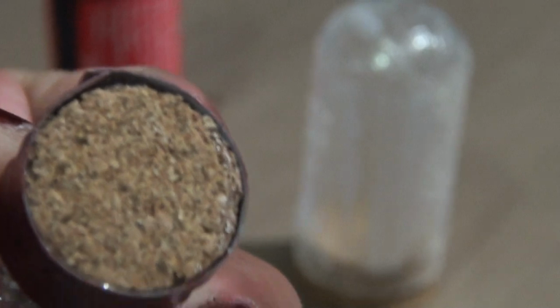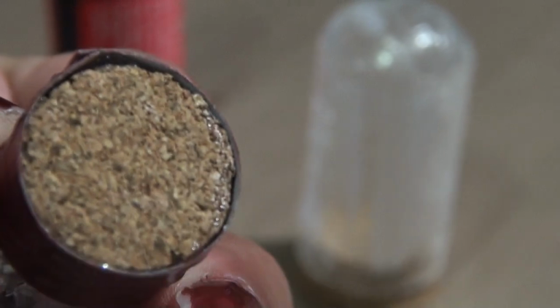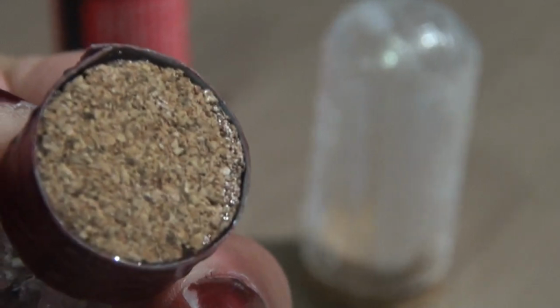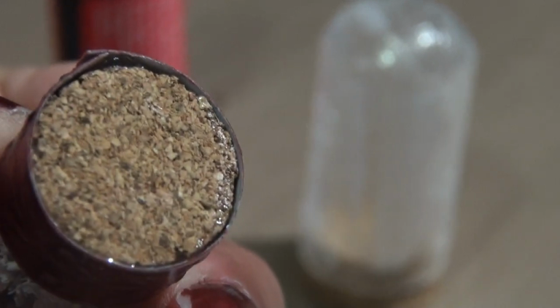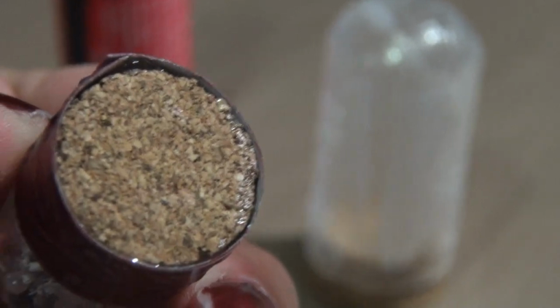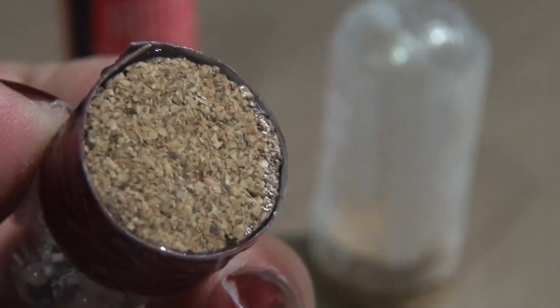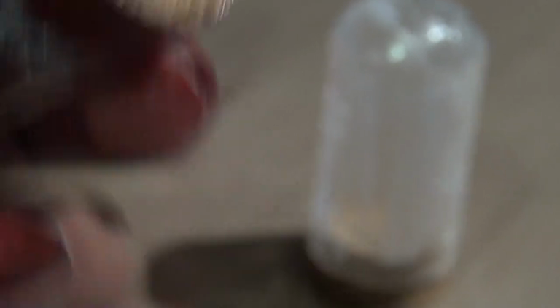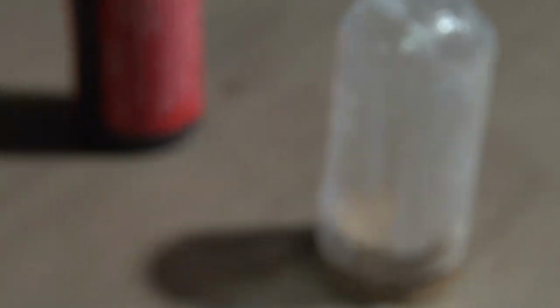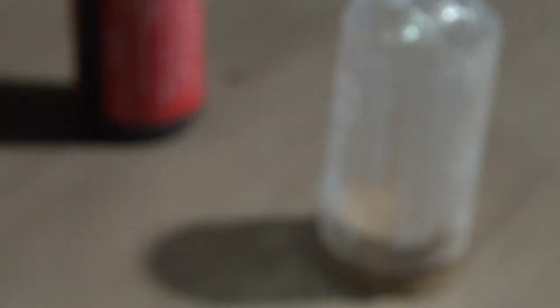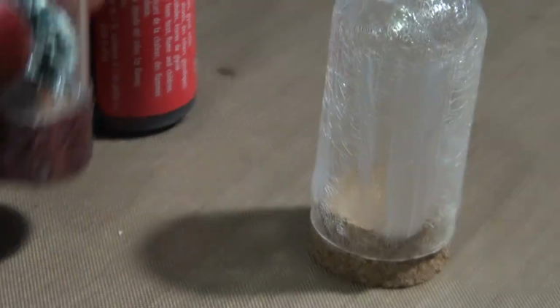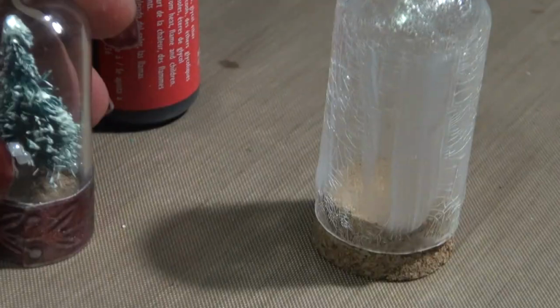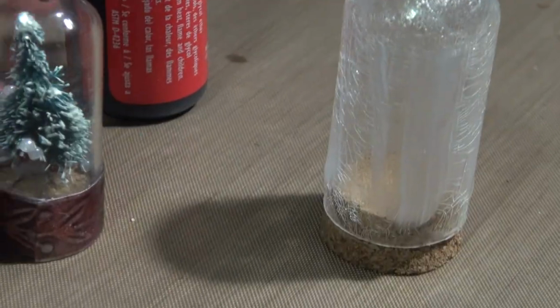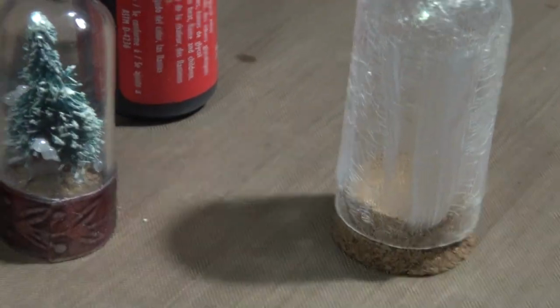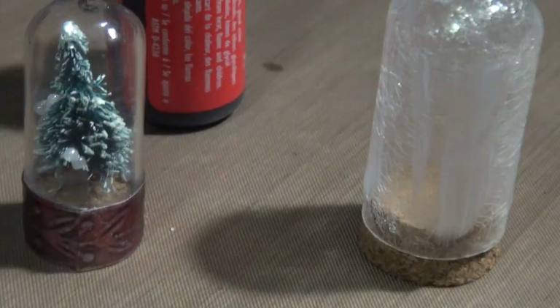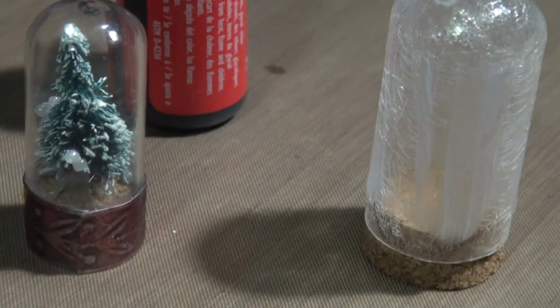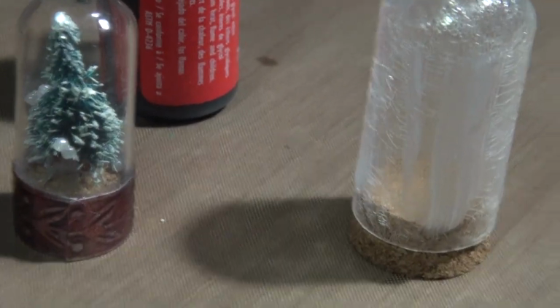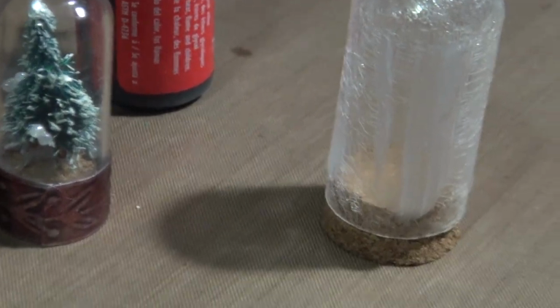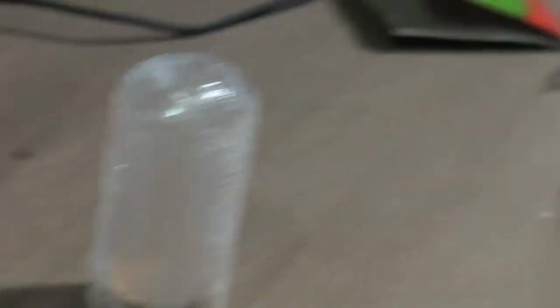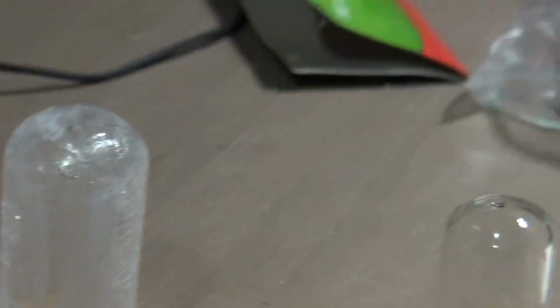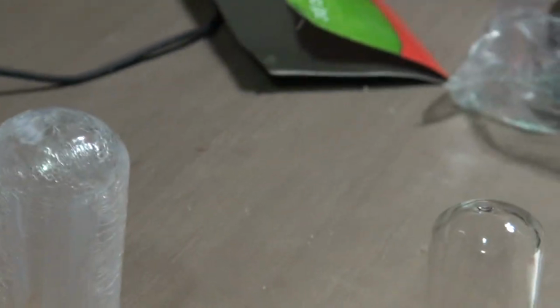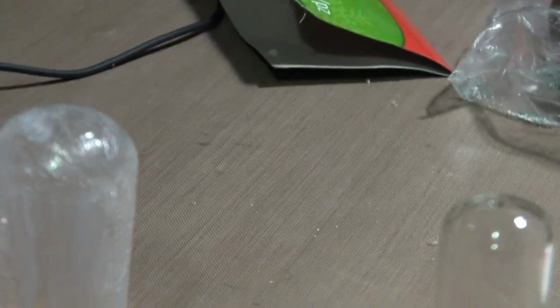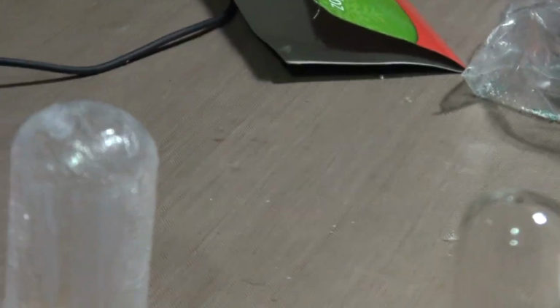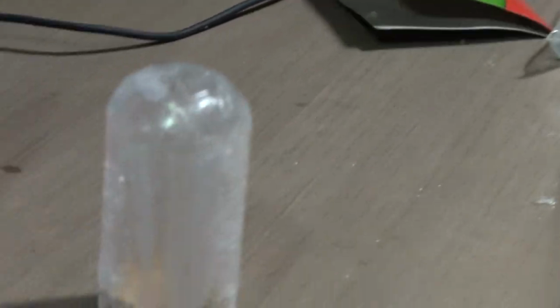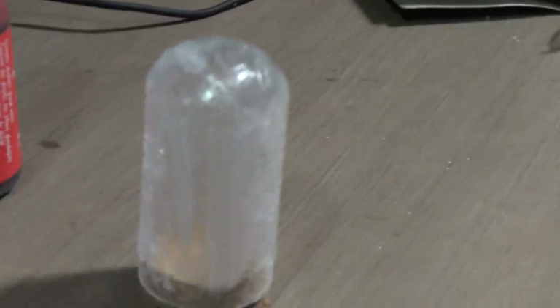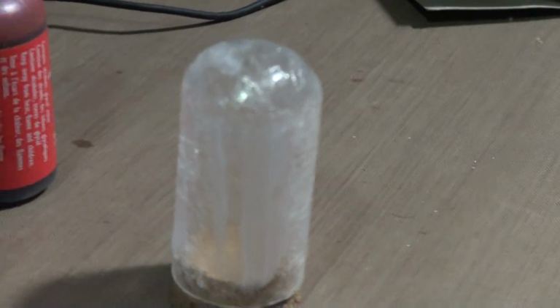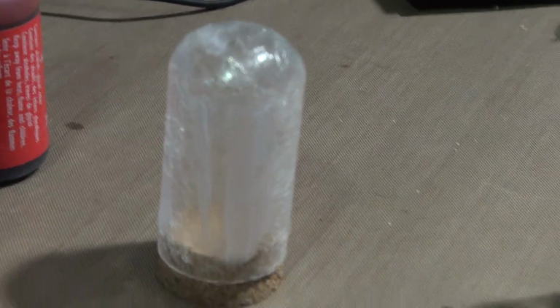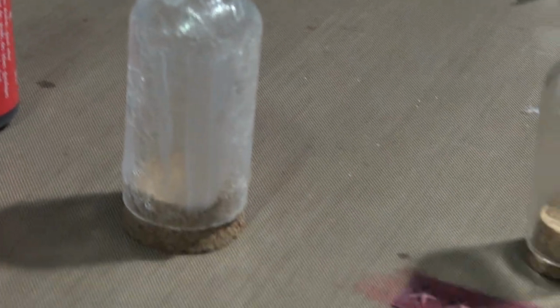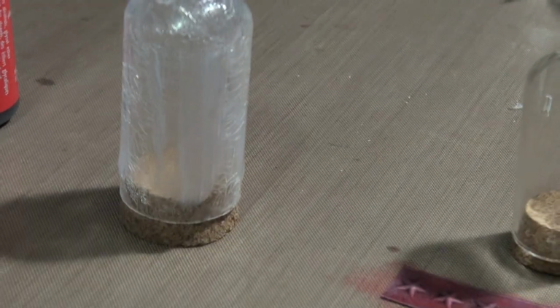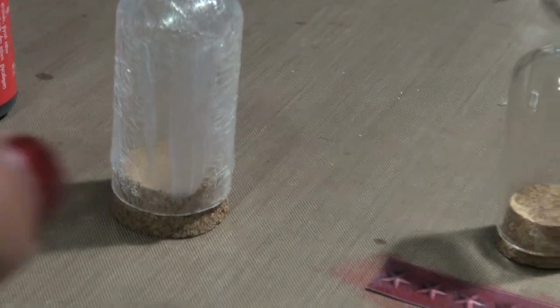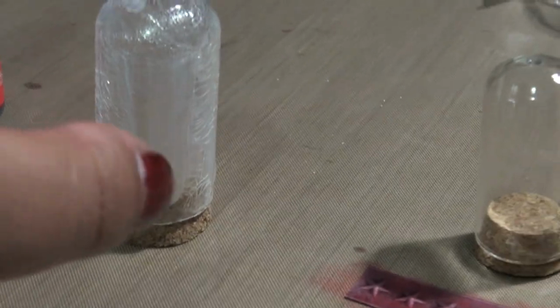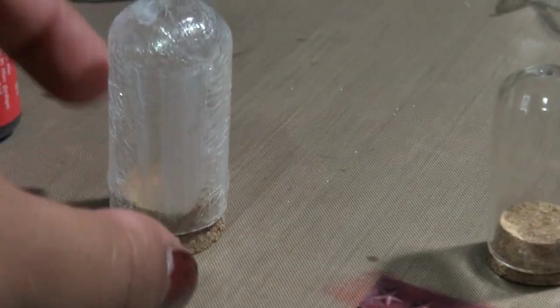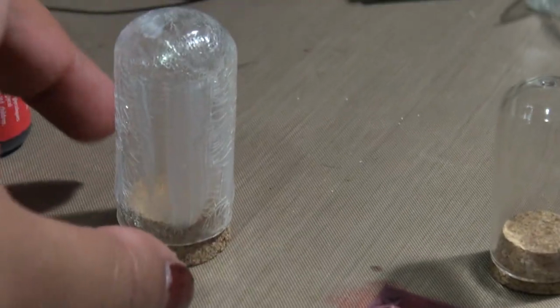I put the hot glue just on the corner where they meet, and the rest is still being held by the Glossy Accents and the other glues that I tried.